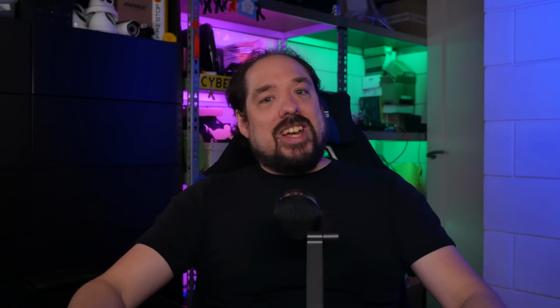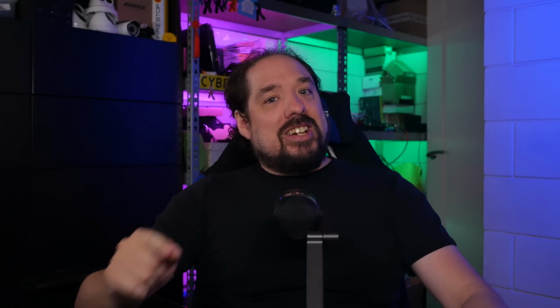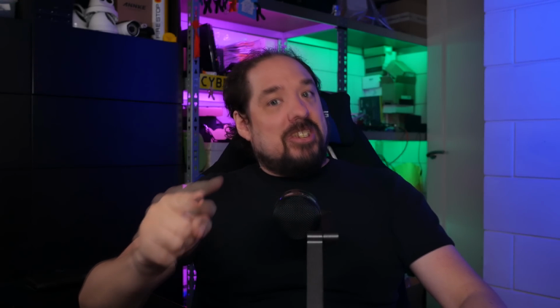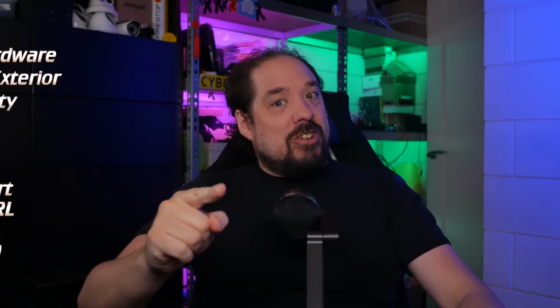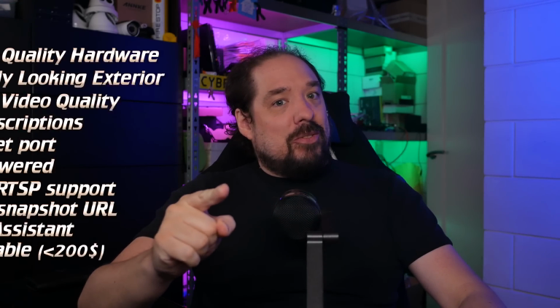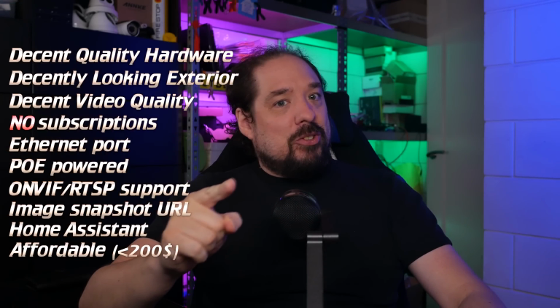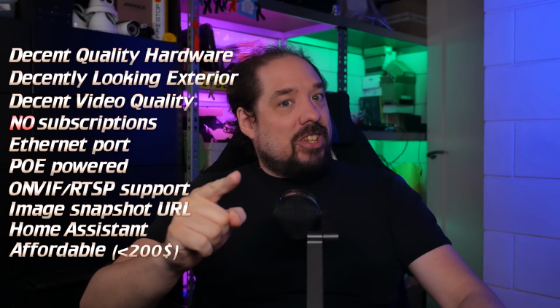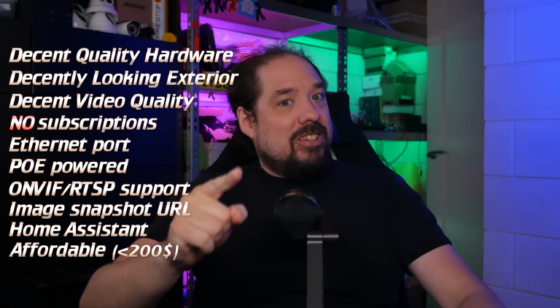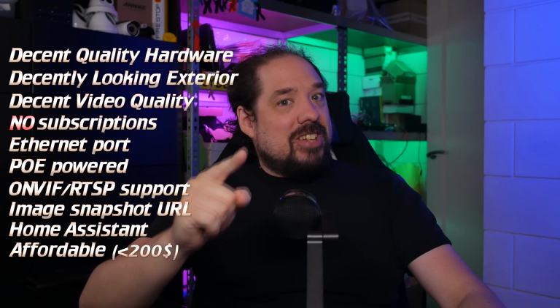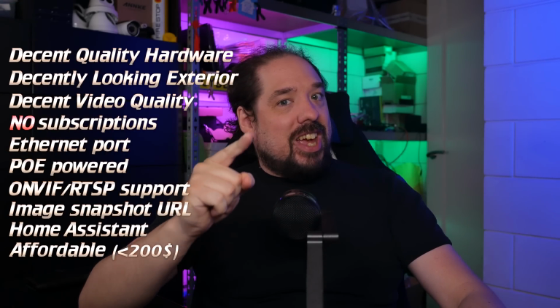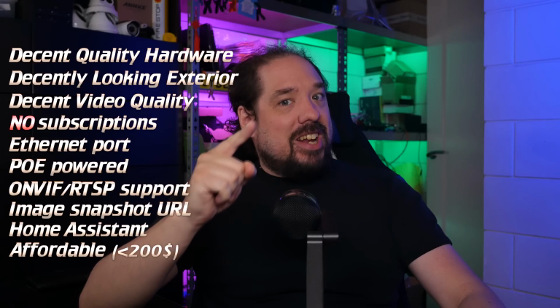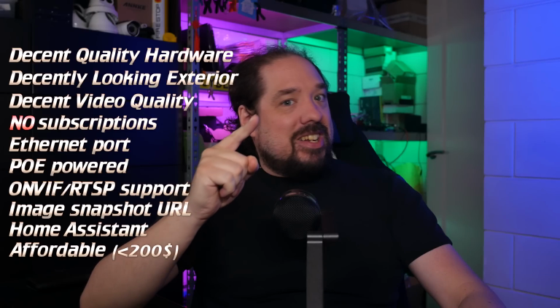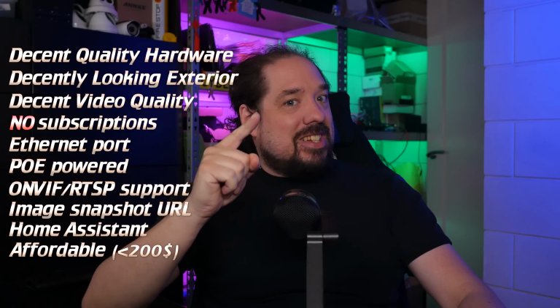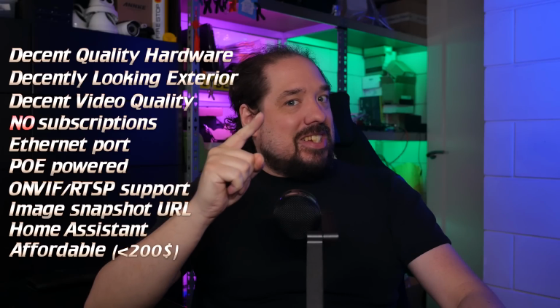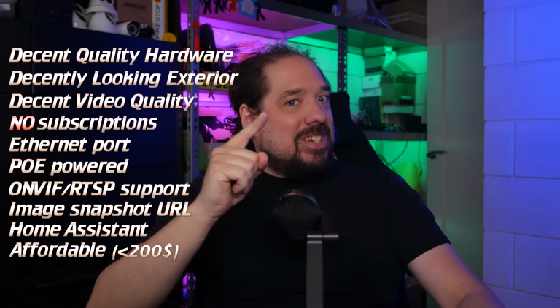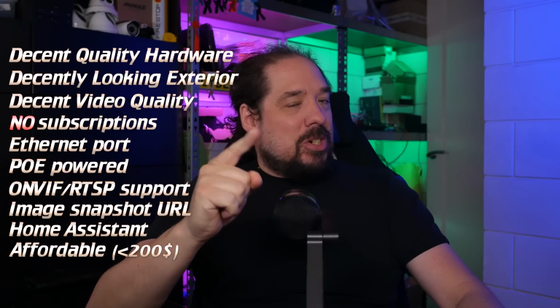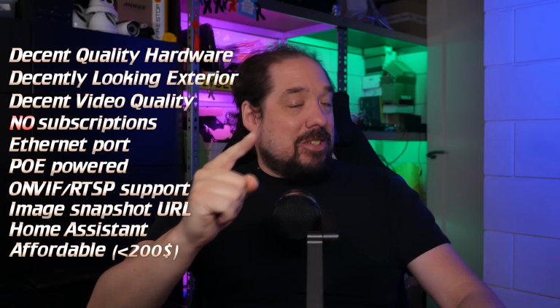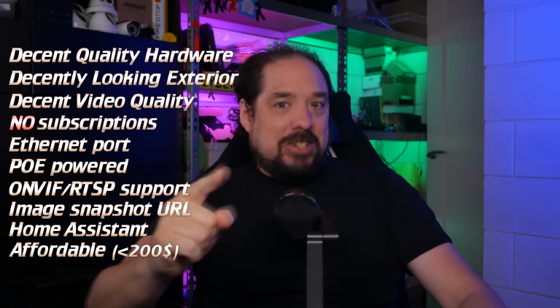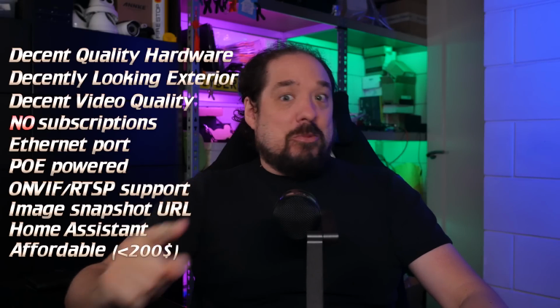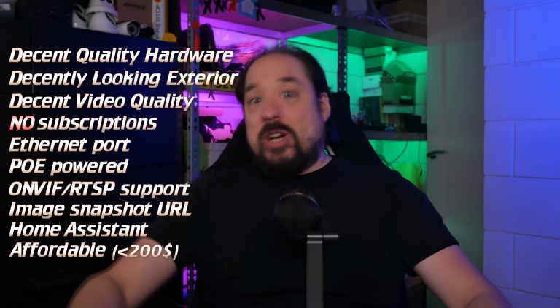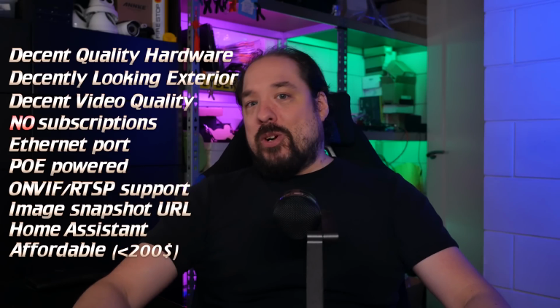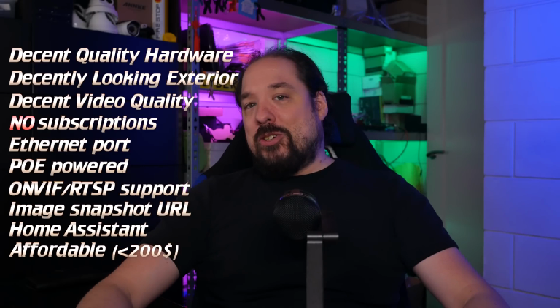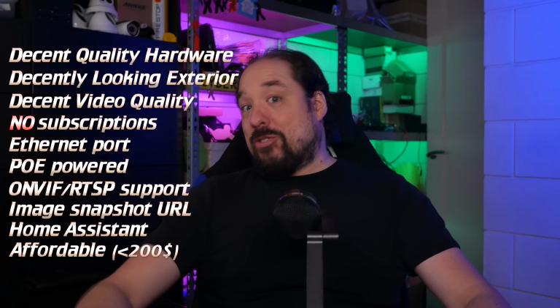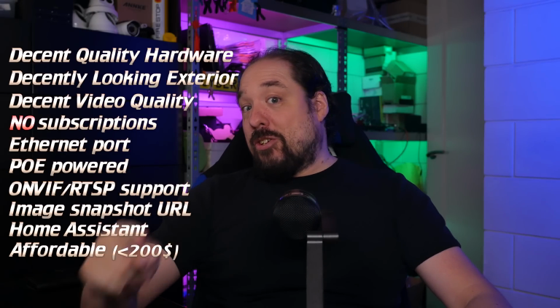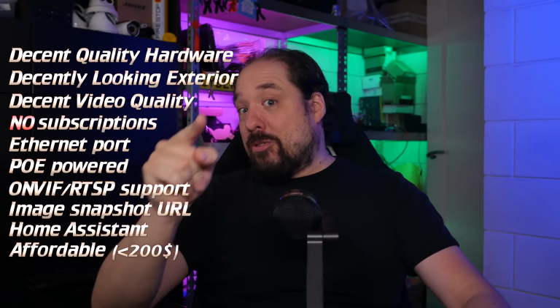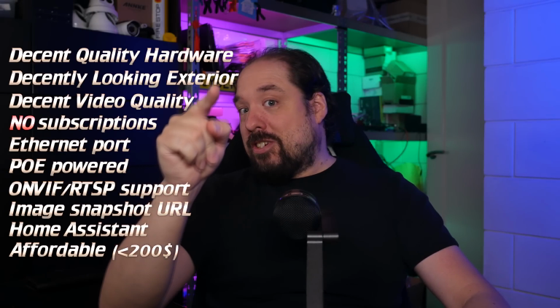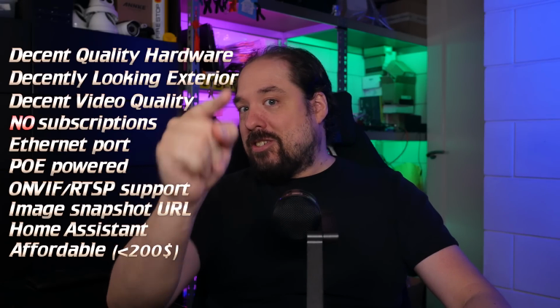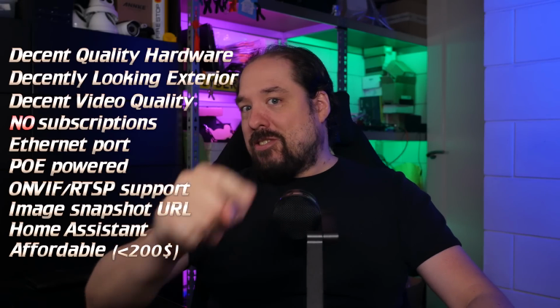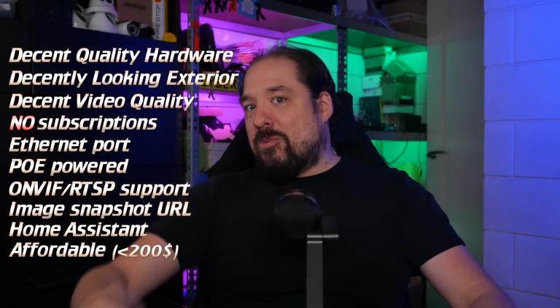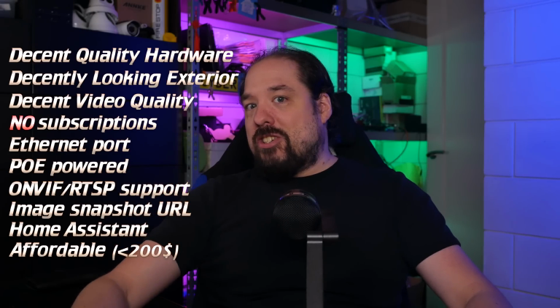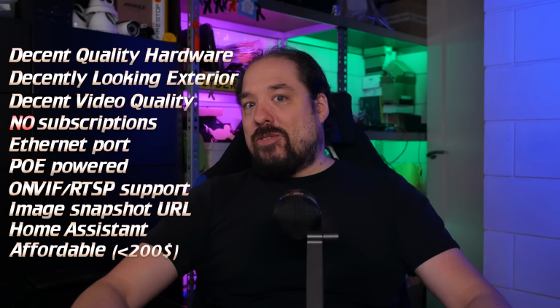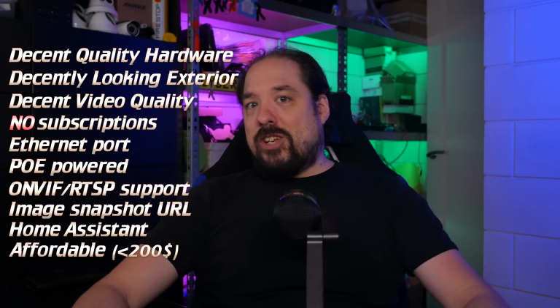And it does all of those things, and it does them quite well too — so watch this video.